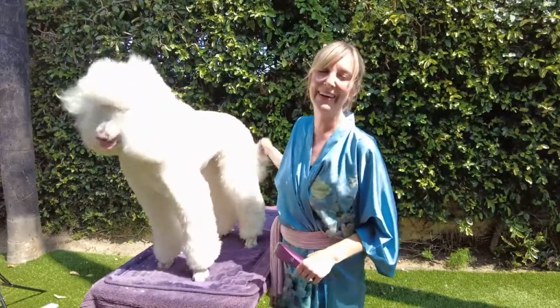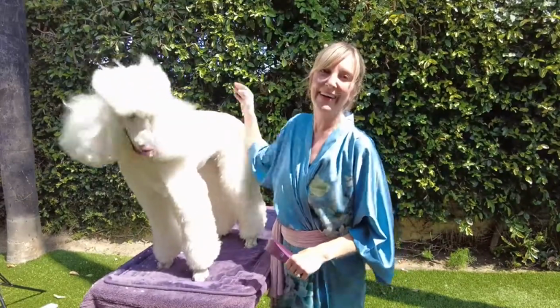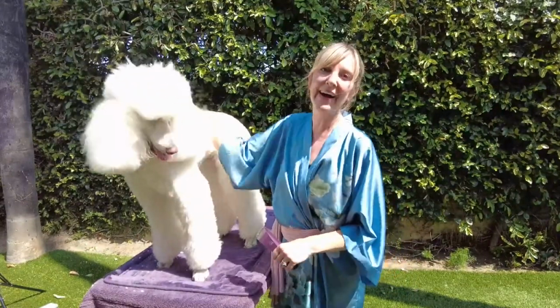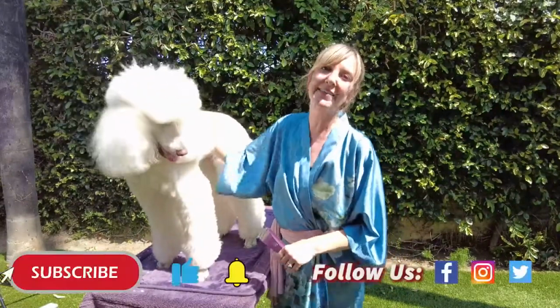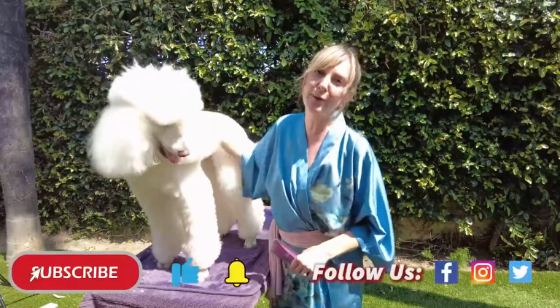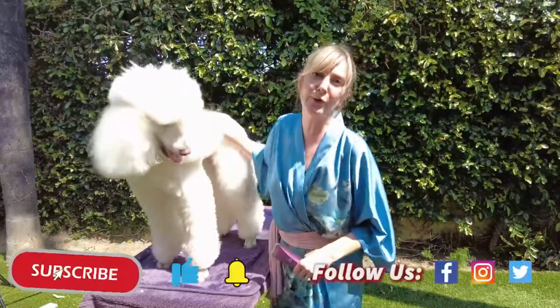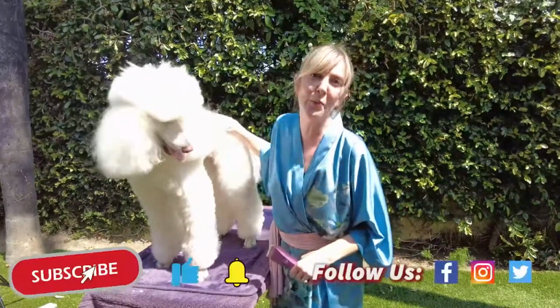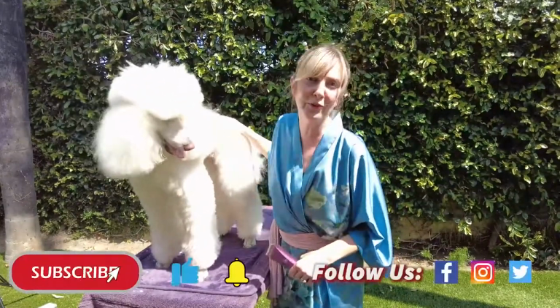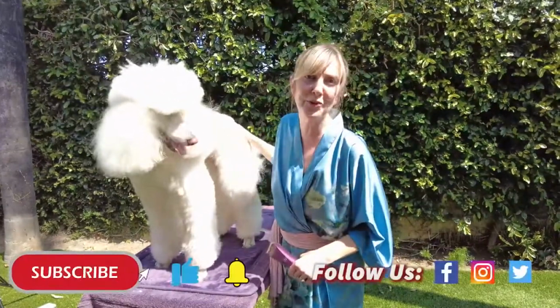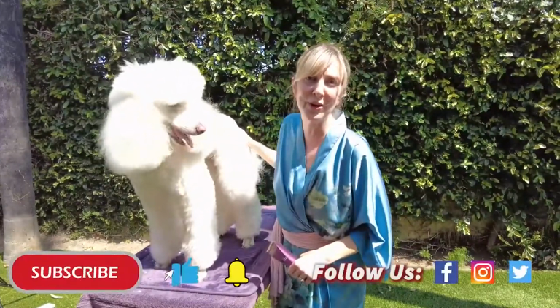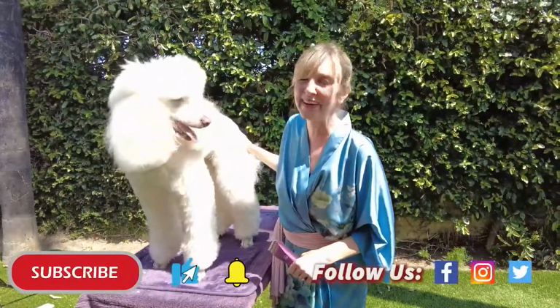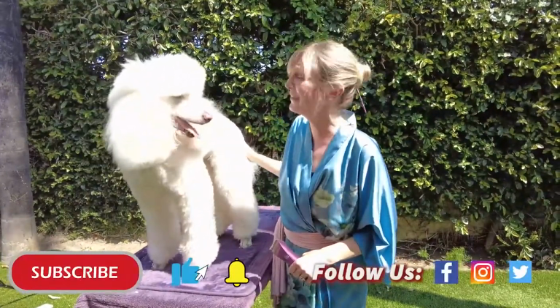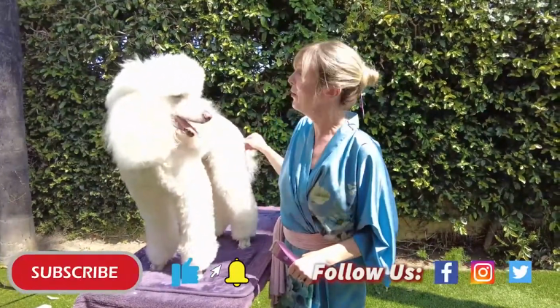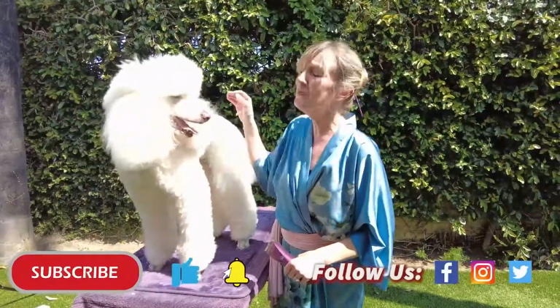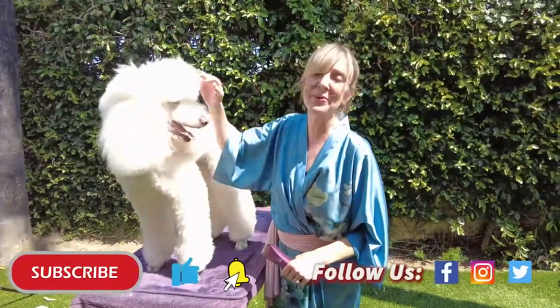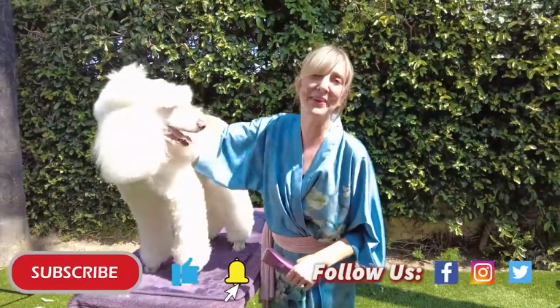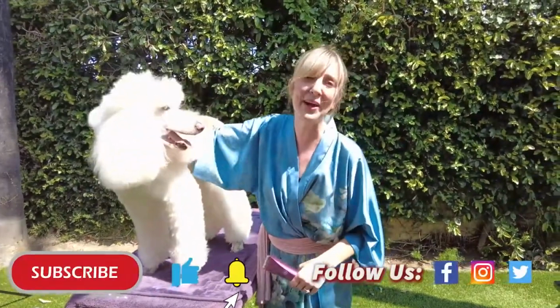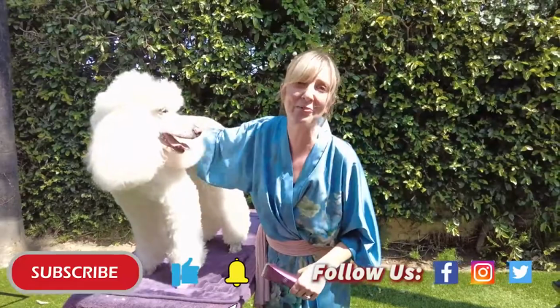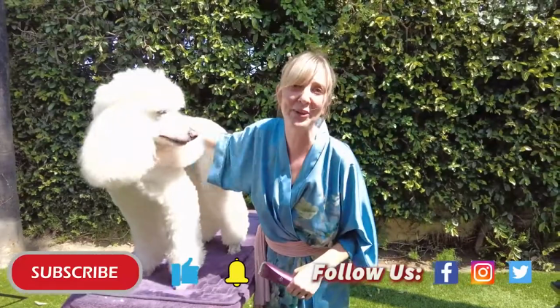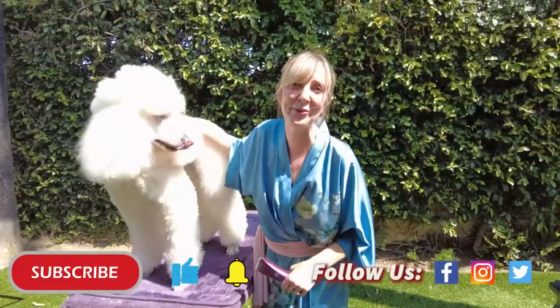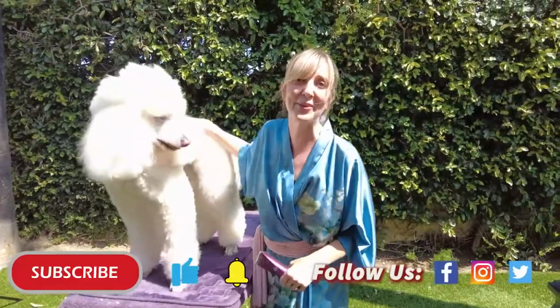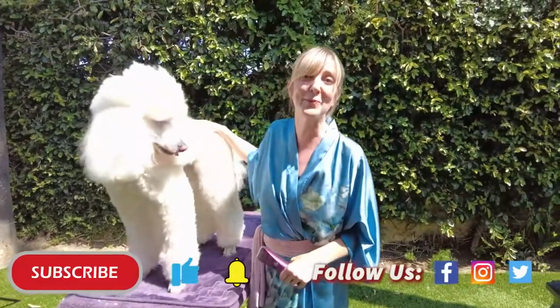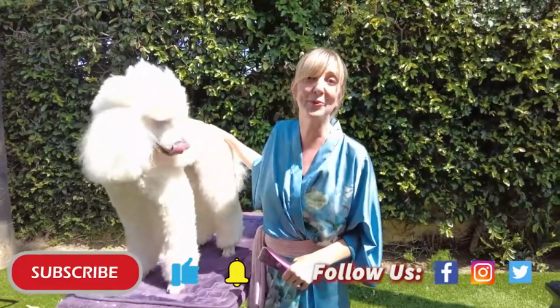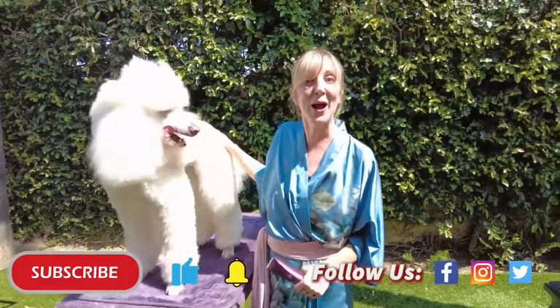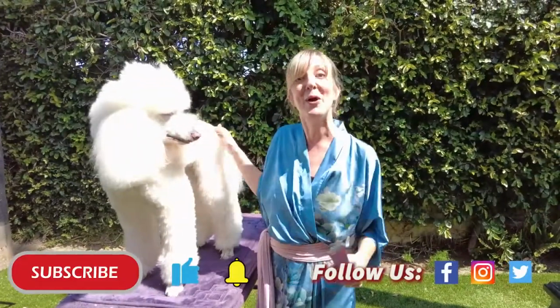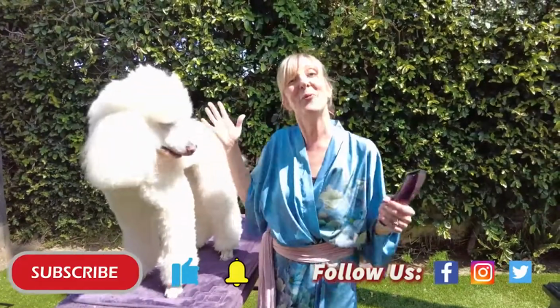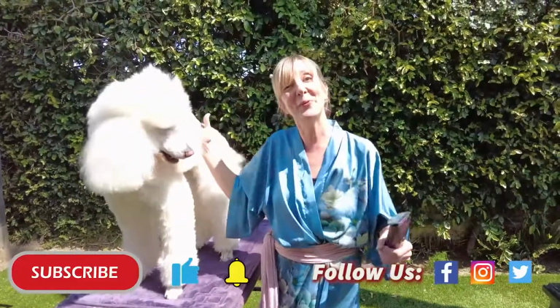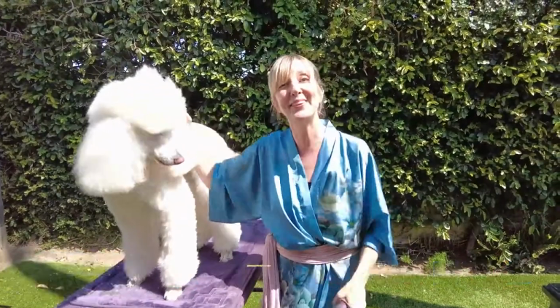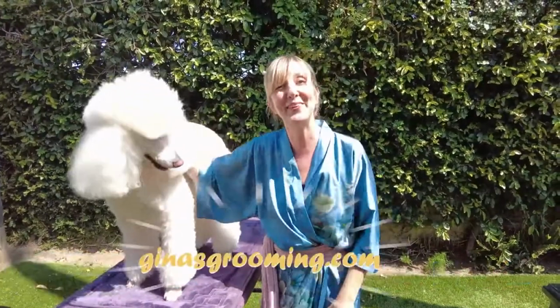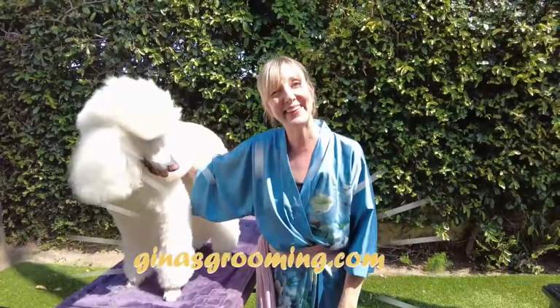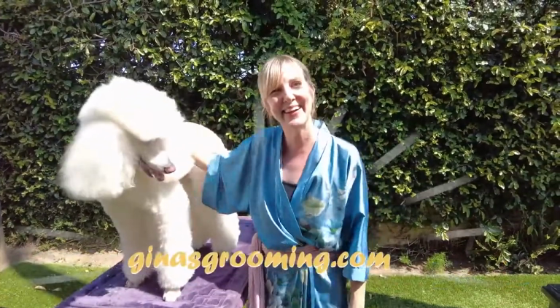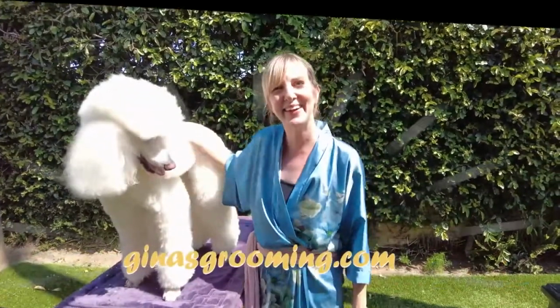Thank you so much for joining us. Remember to like our videos and subscribe — we will see you next time!